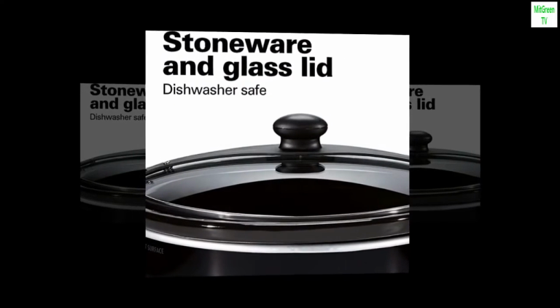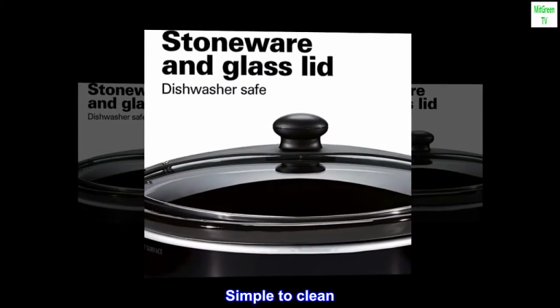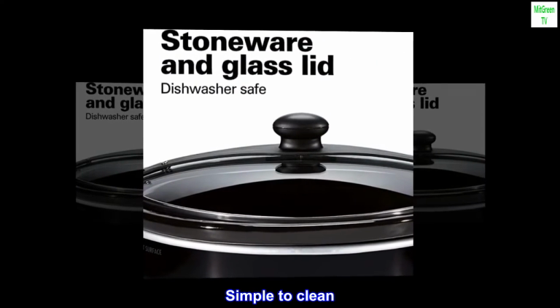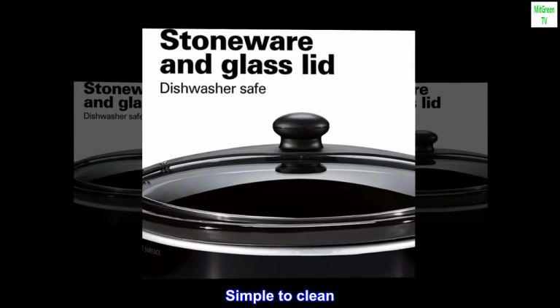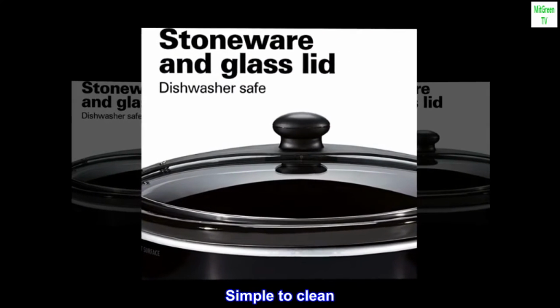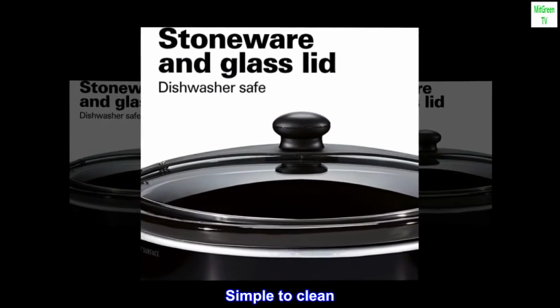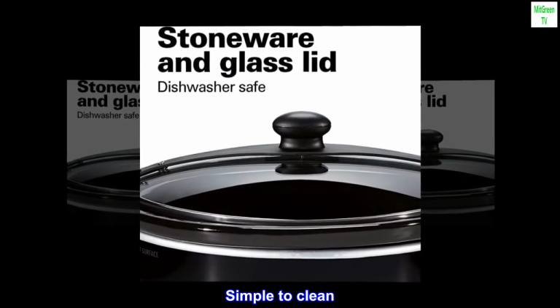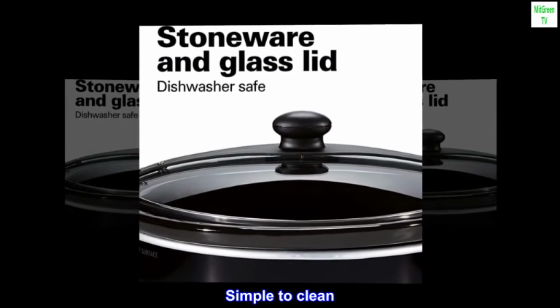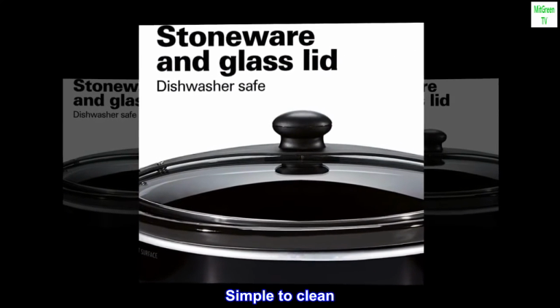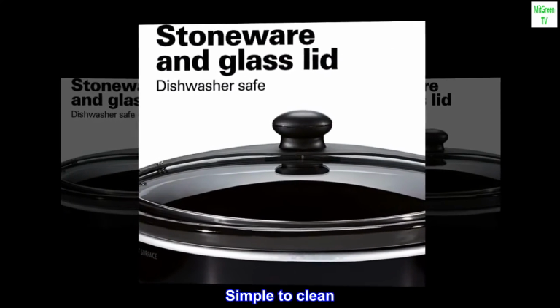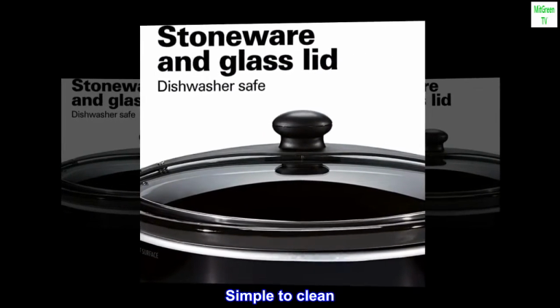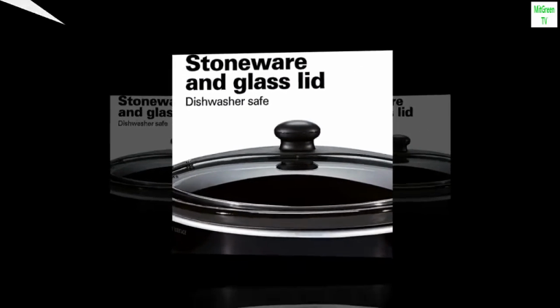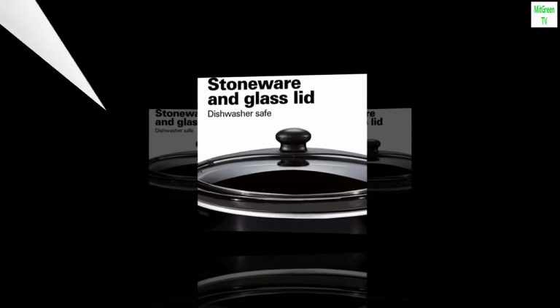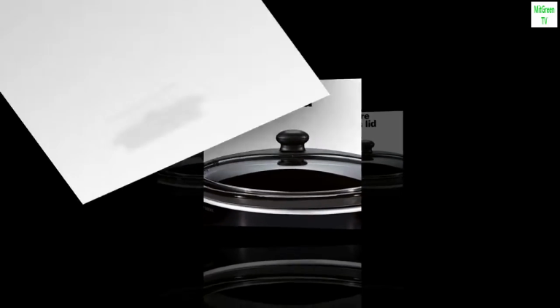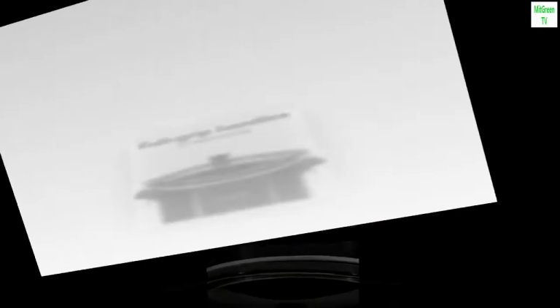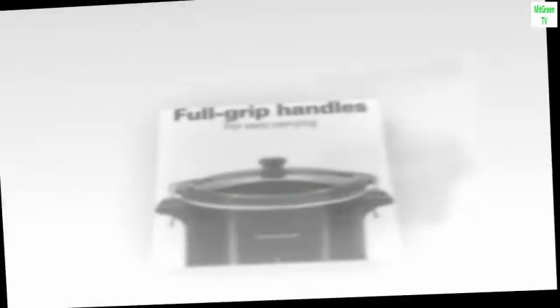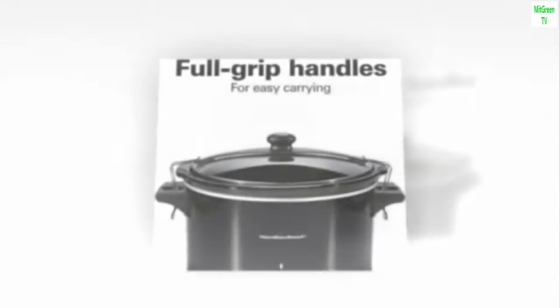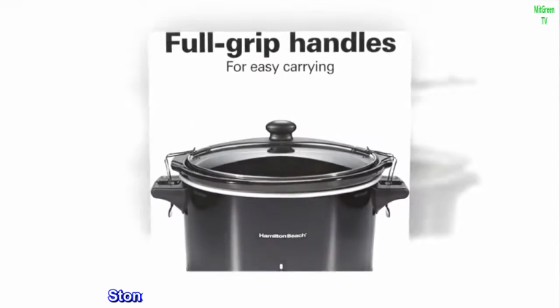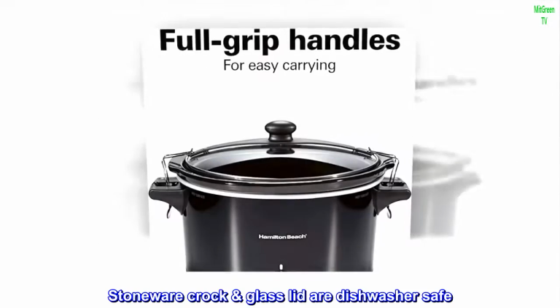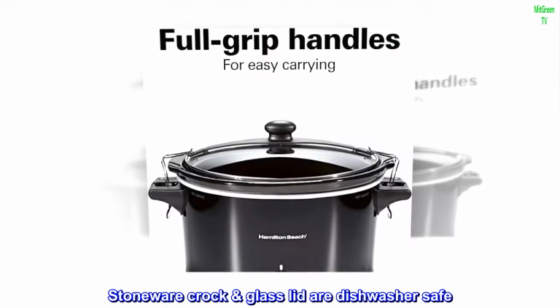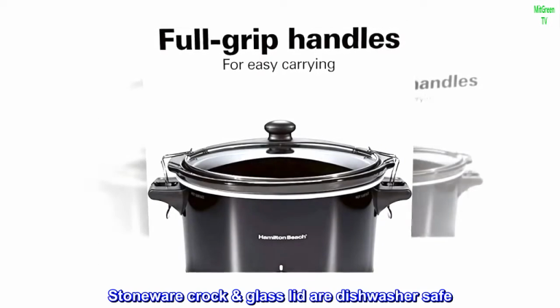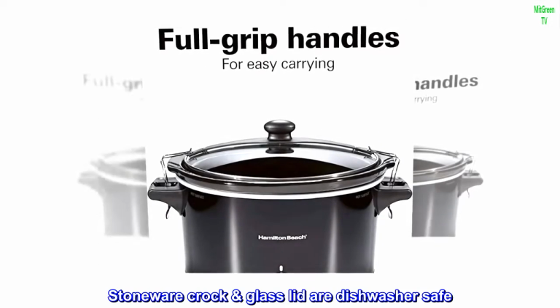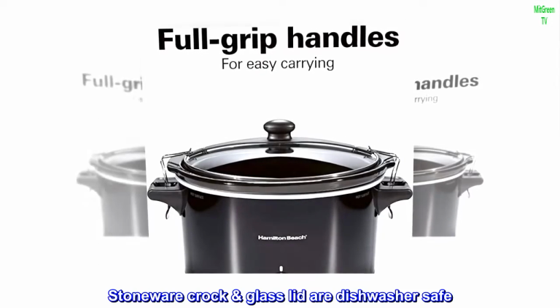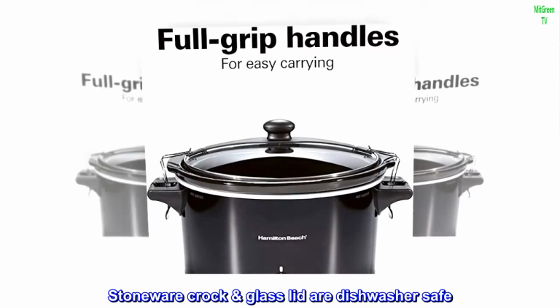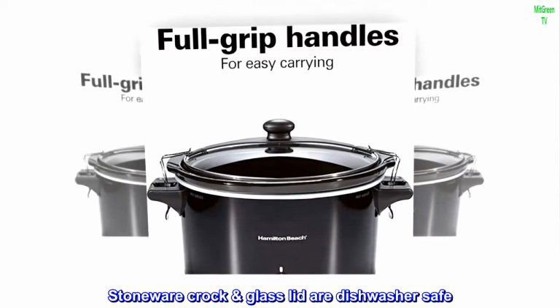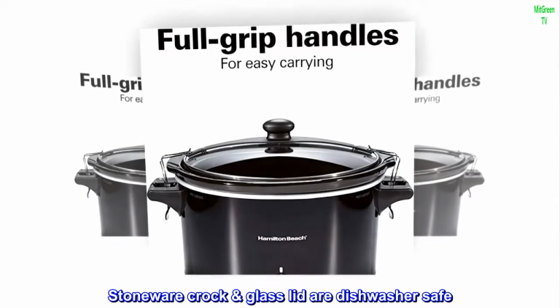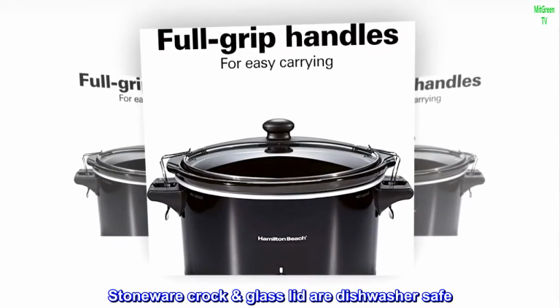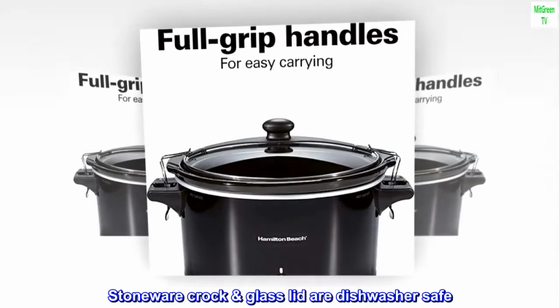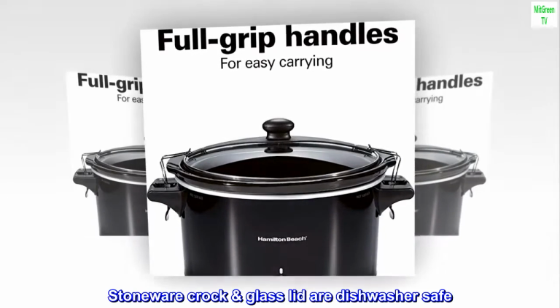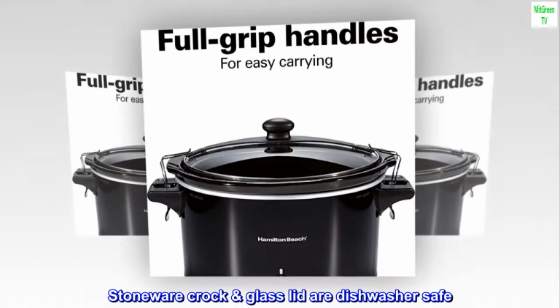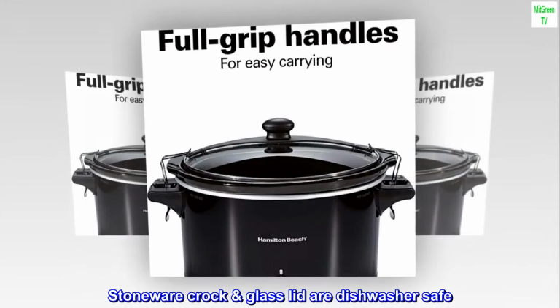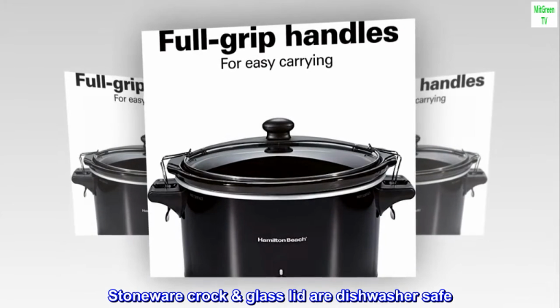Simple to Clean: The stoneware crock and glass lid are dishwasher safe.